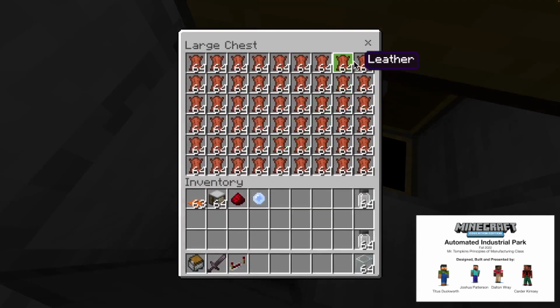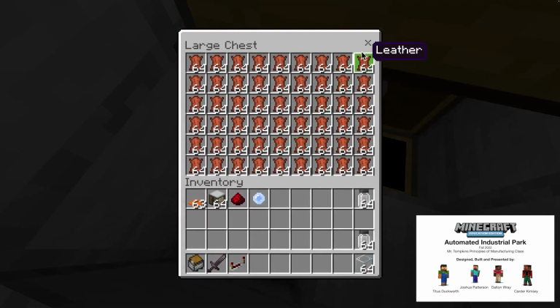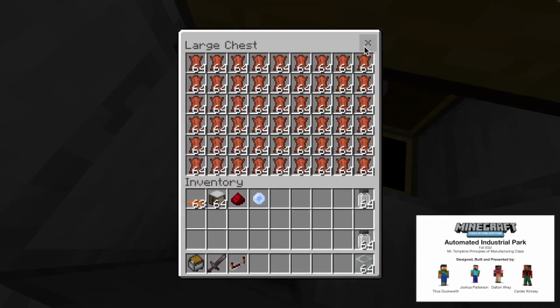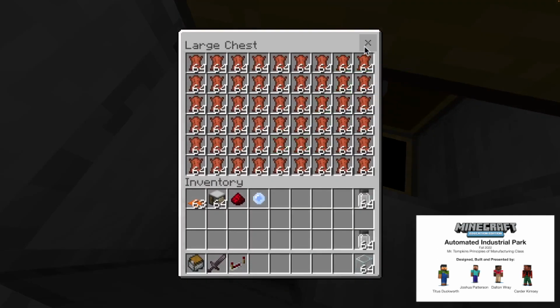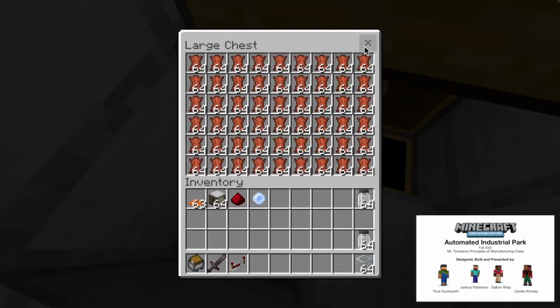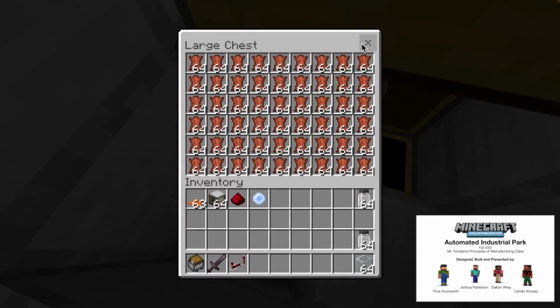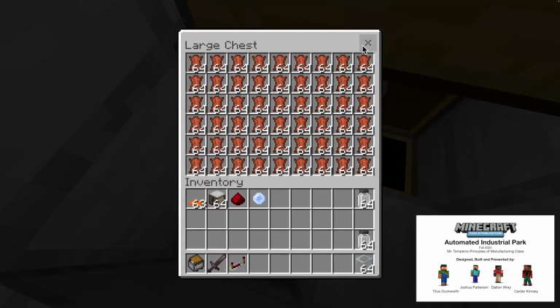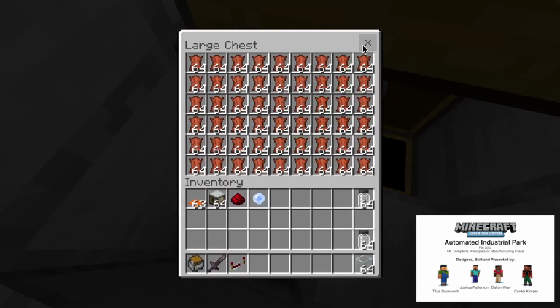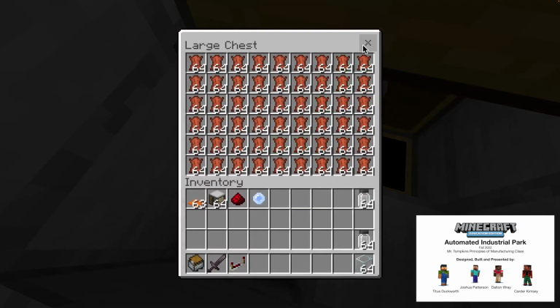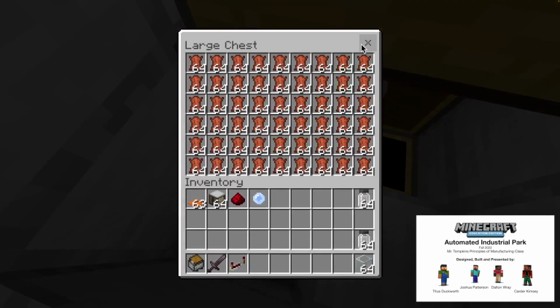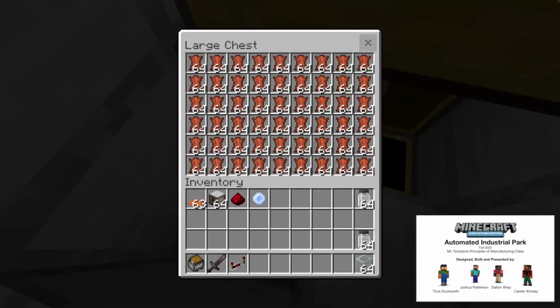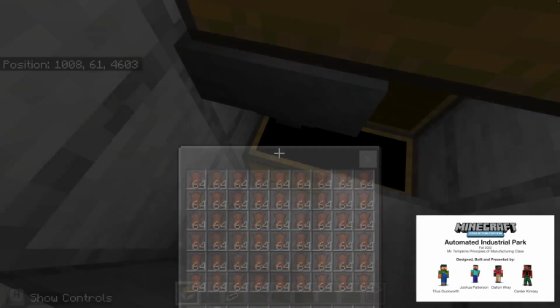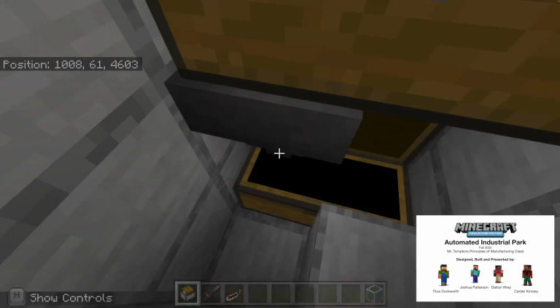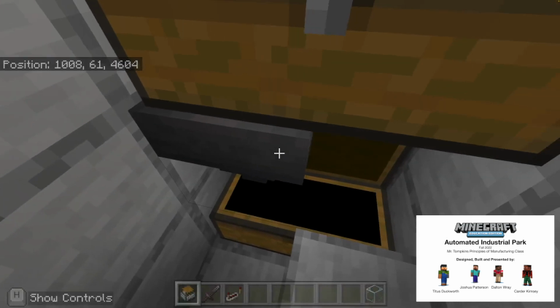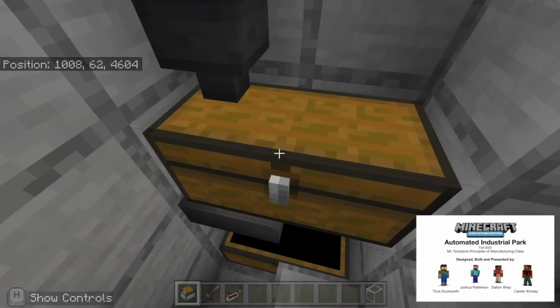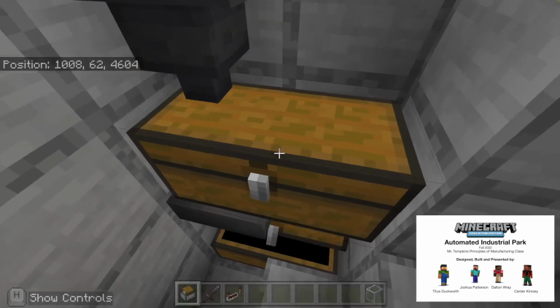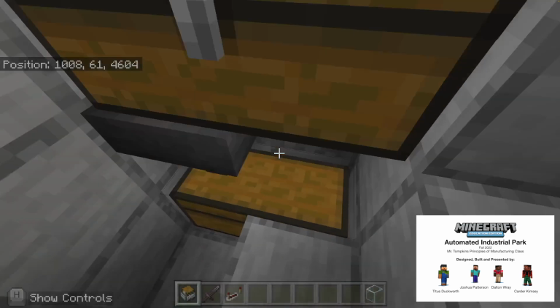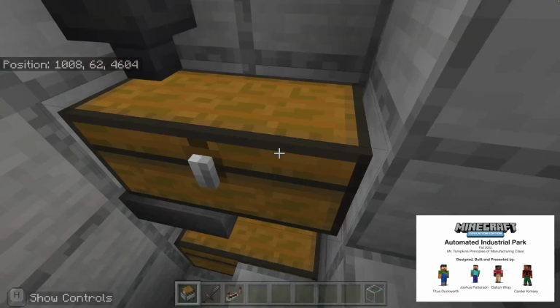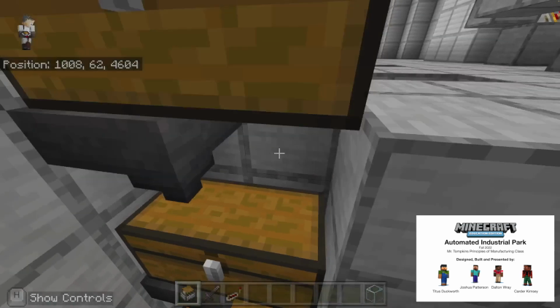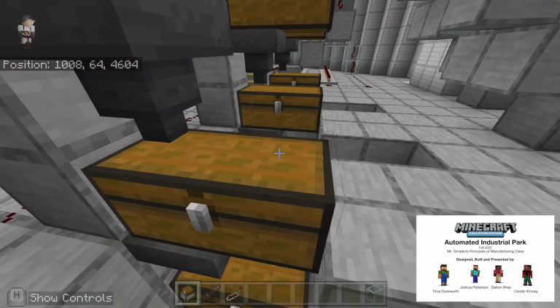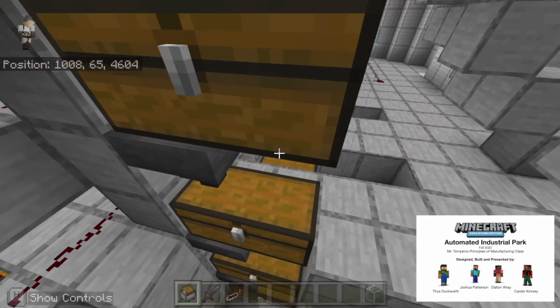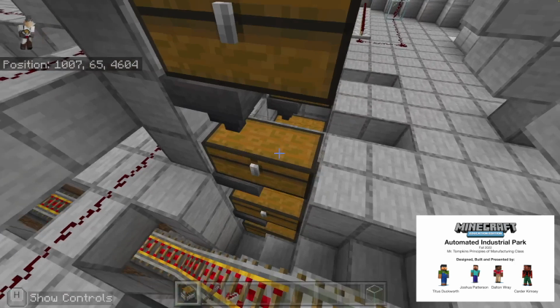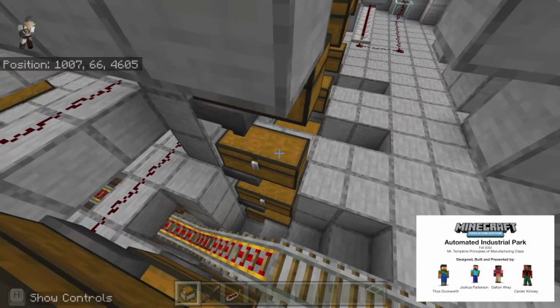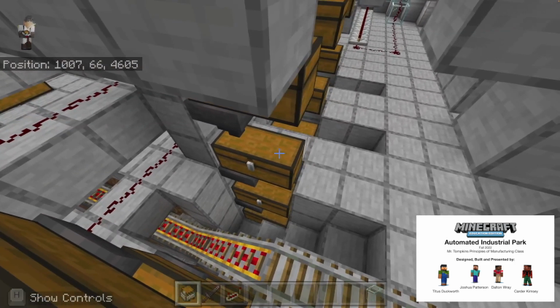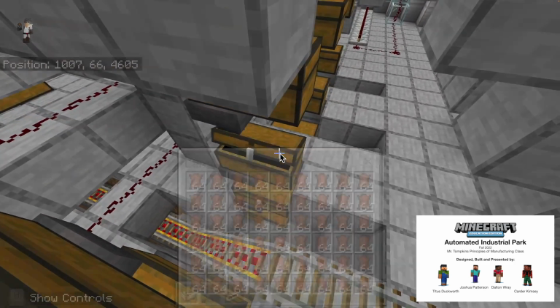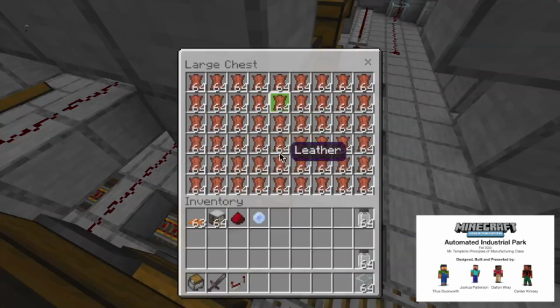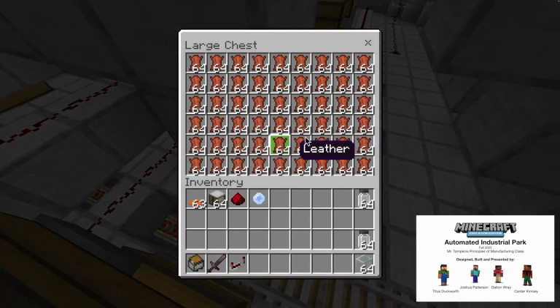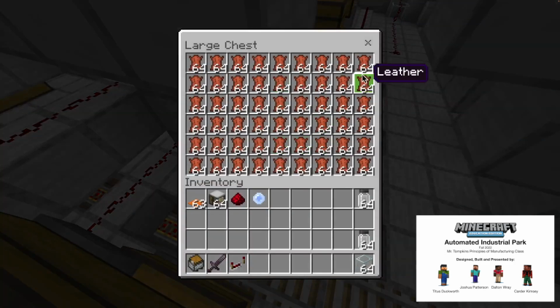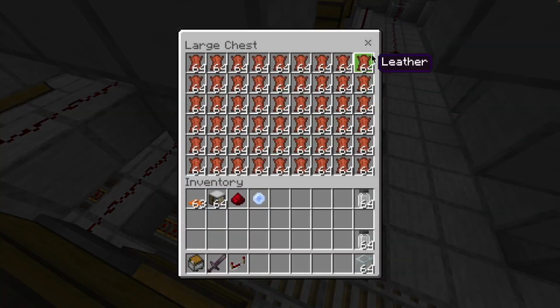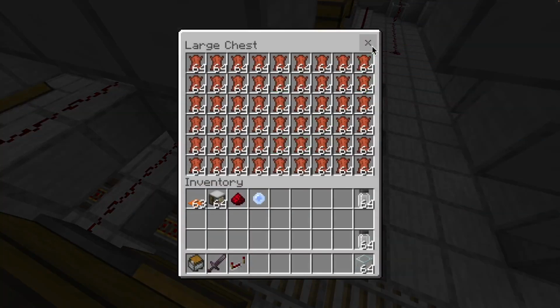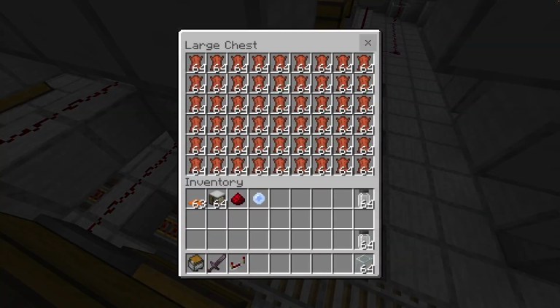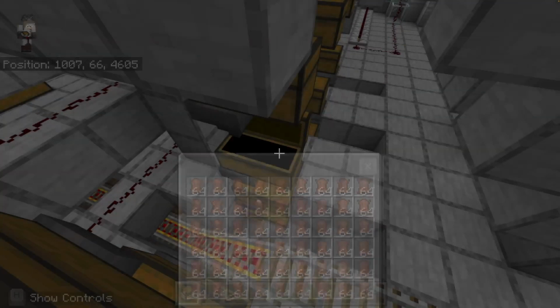As you can see it is very efficient and all the chests are filled. Thank you.